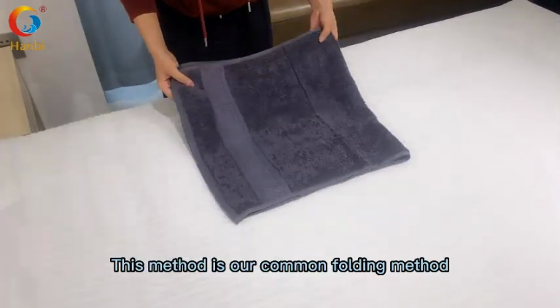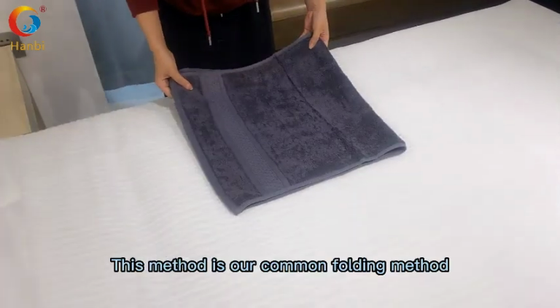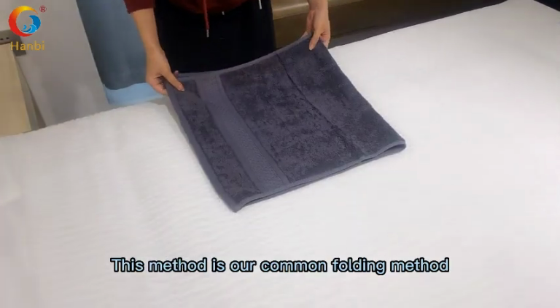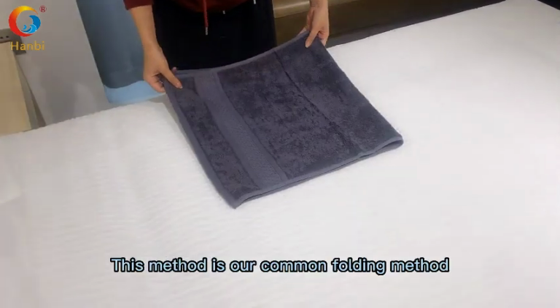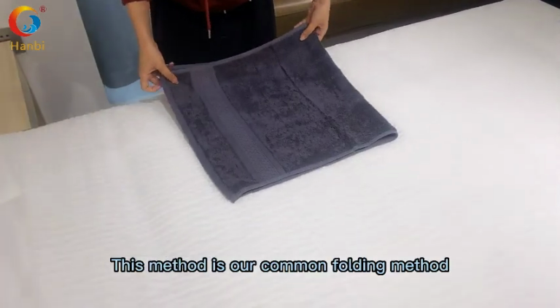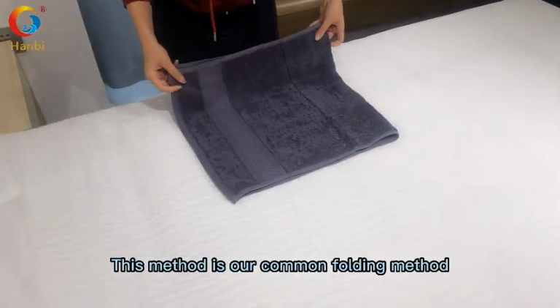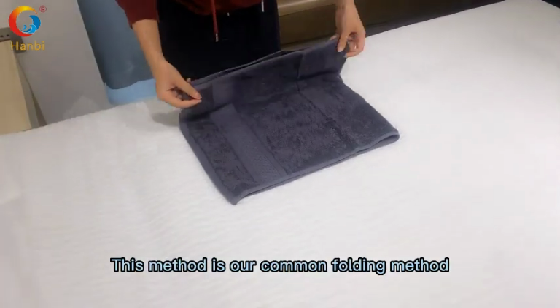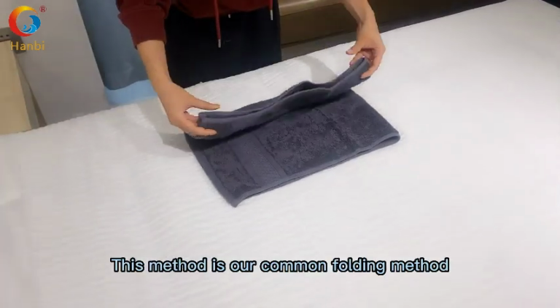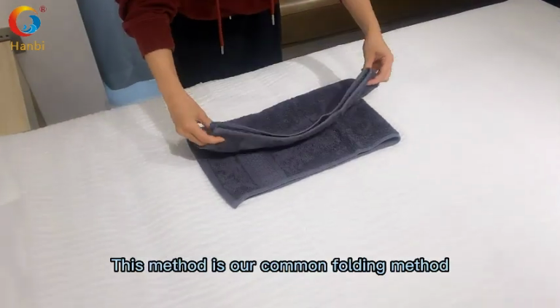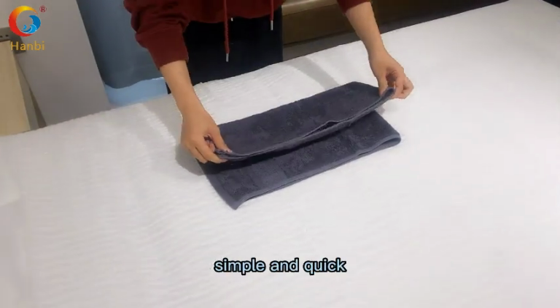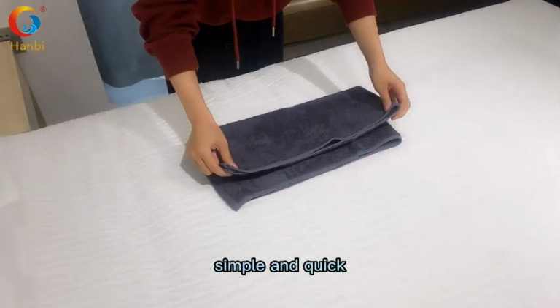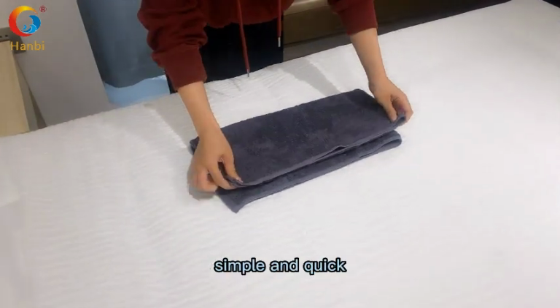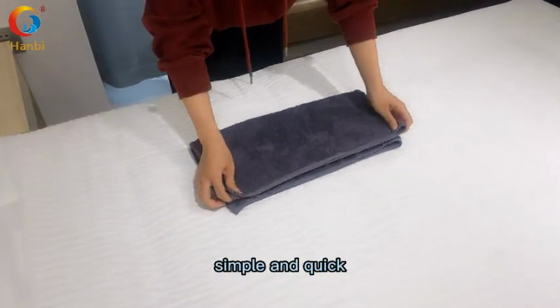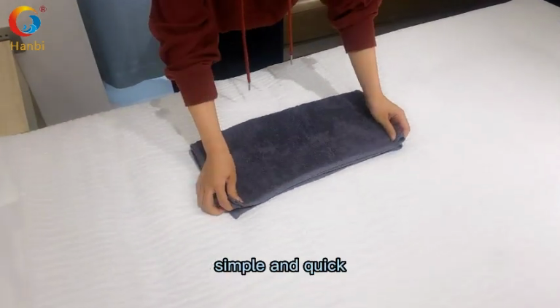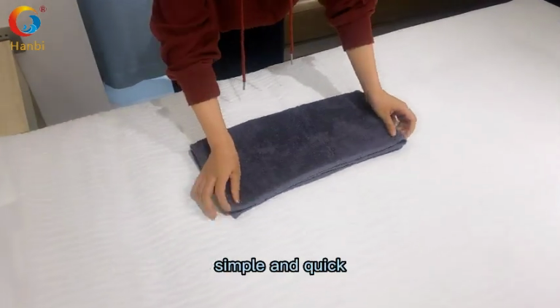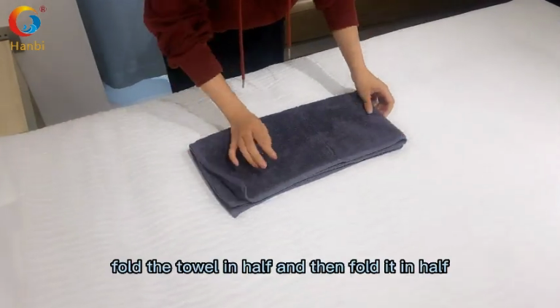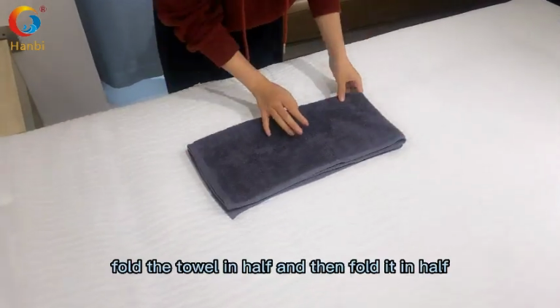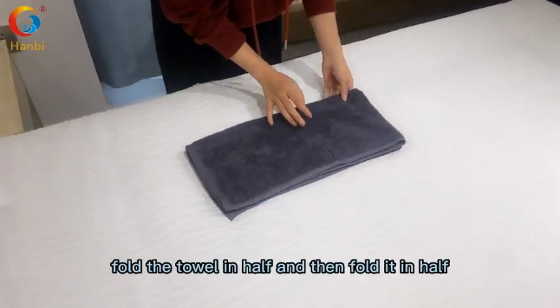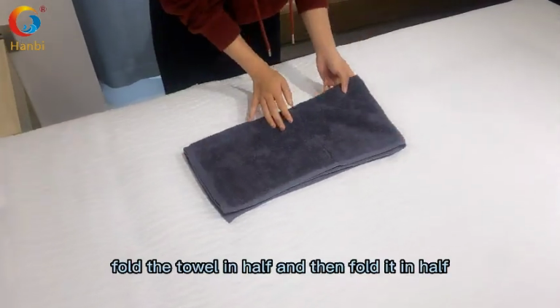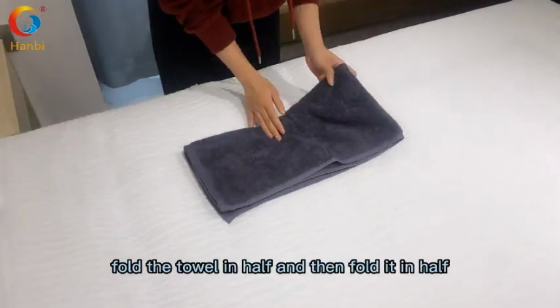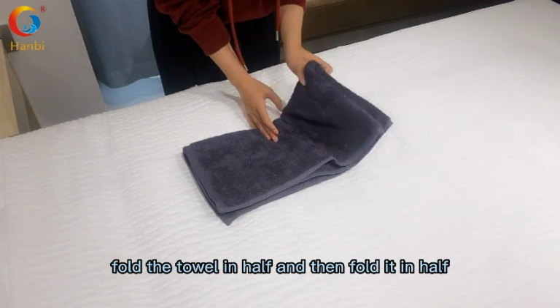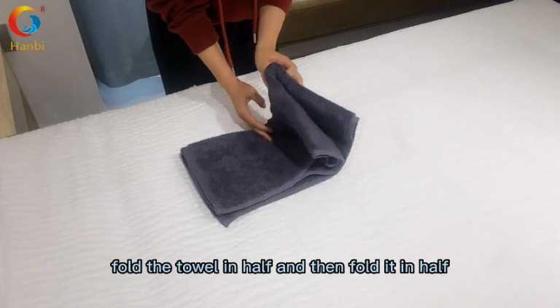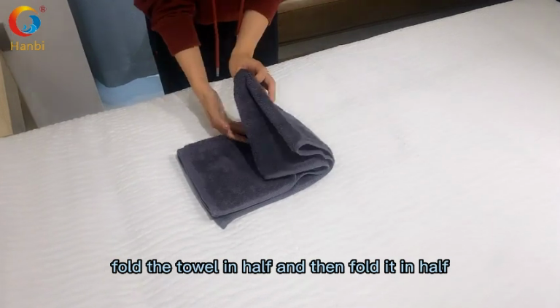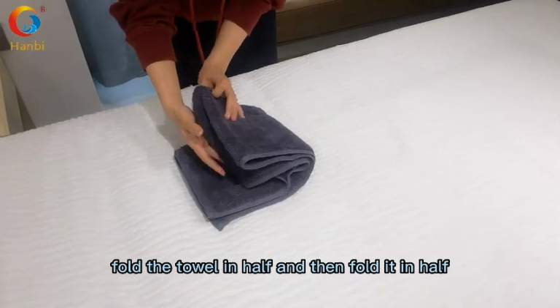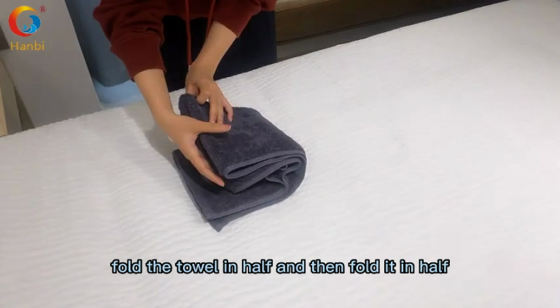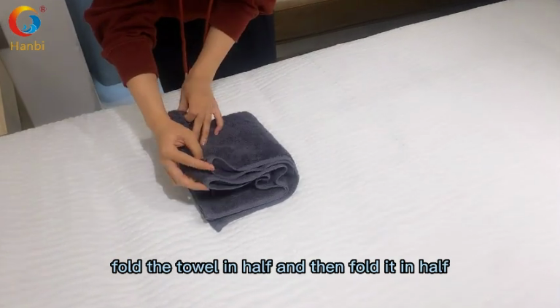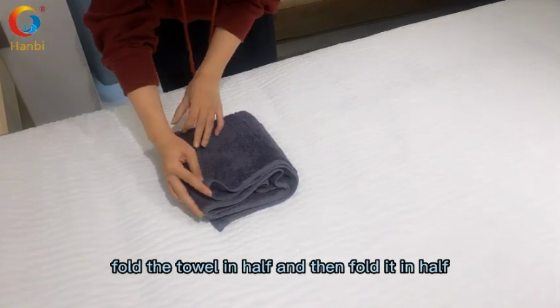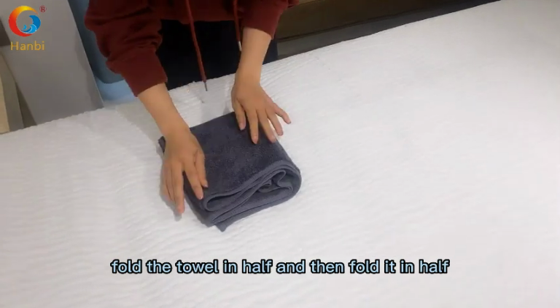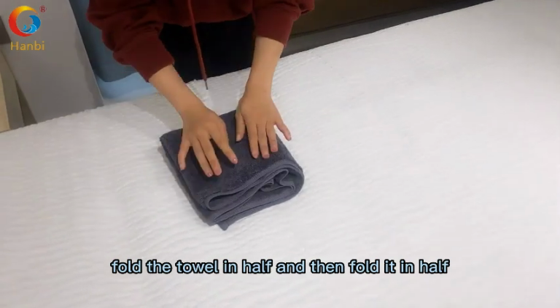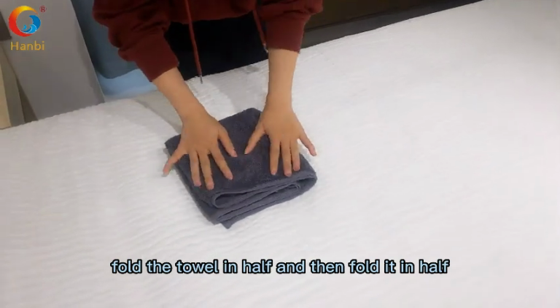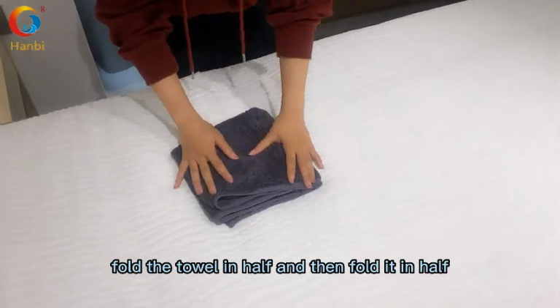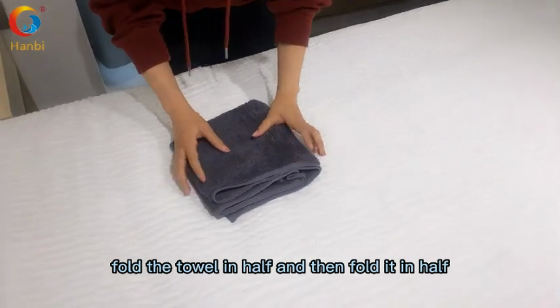Fold the towel in half and then fold it in half again.